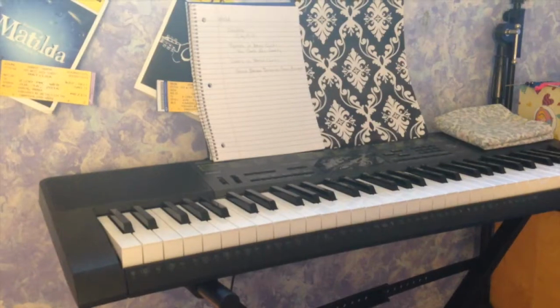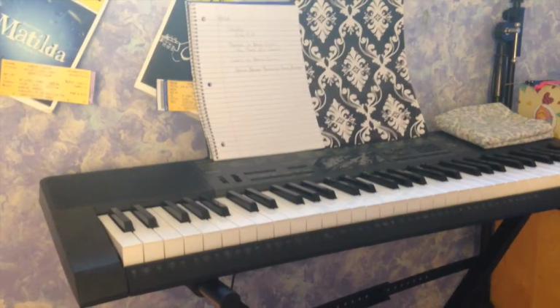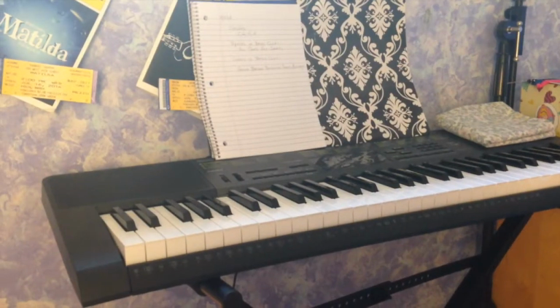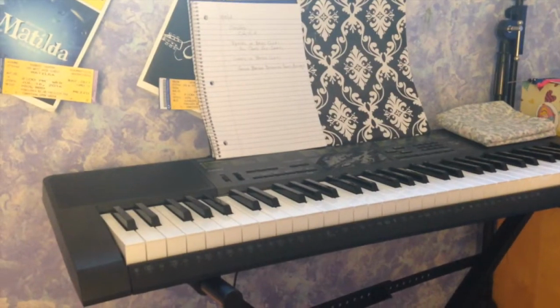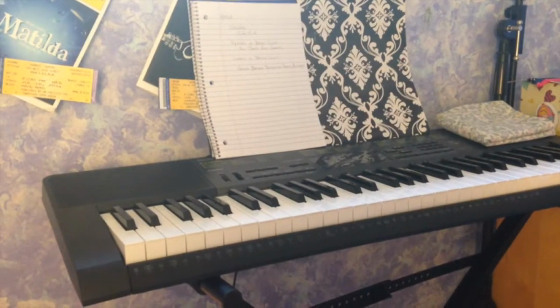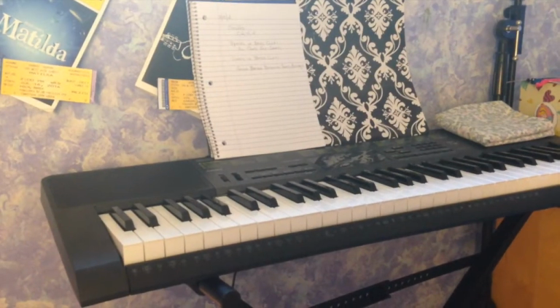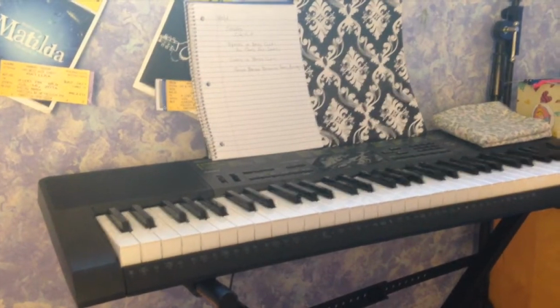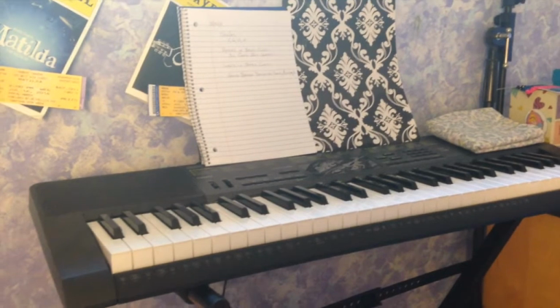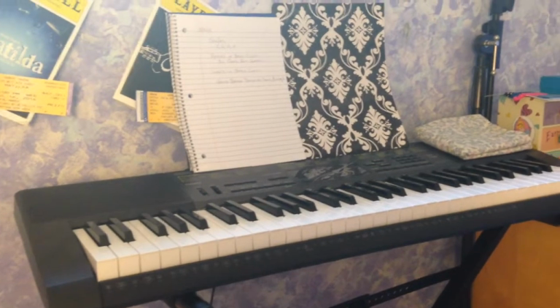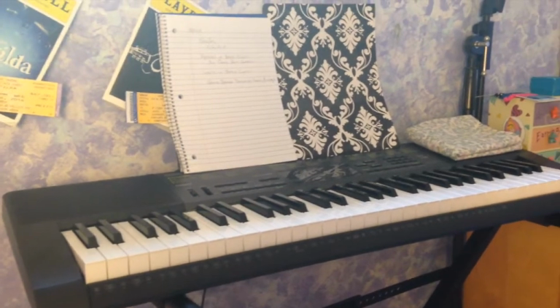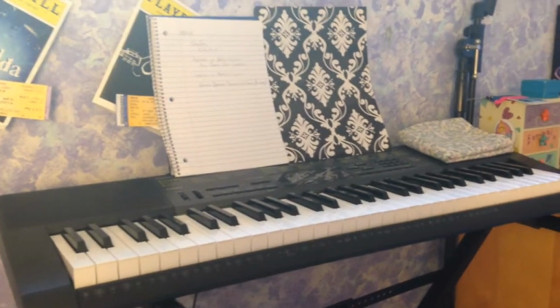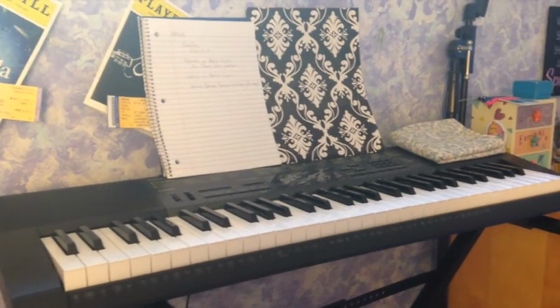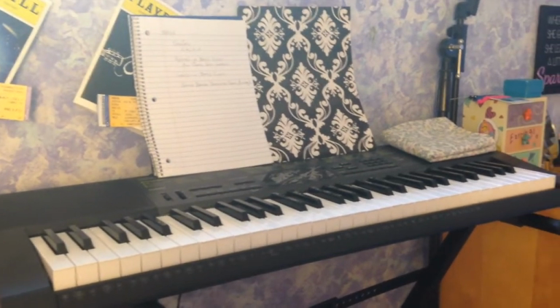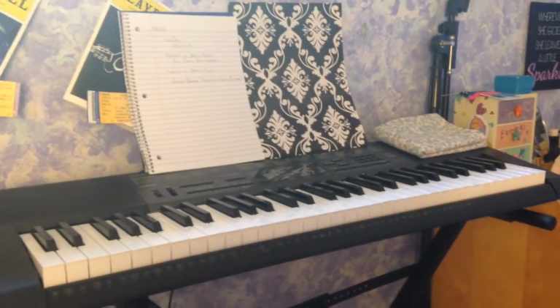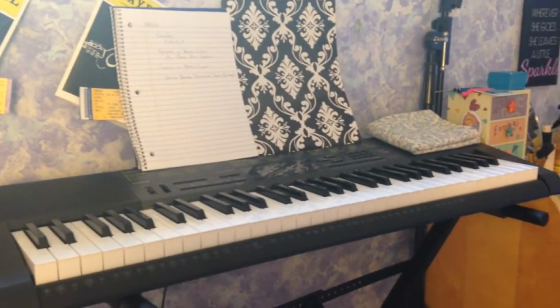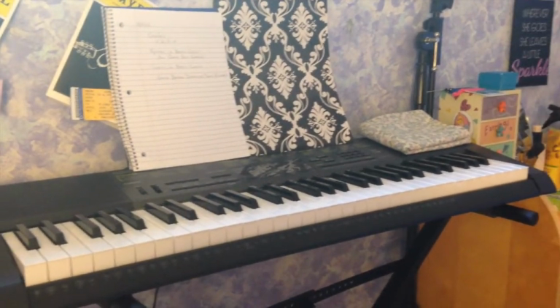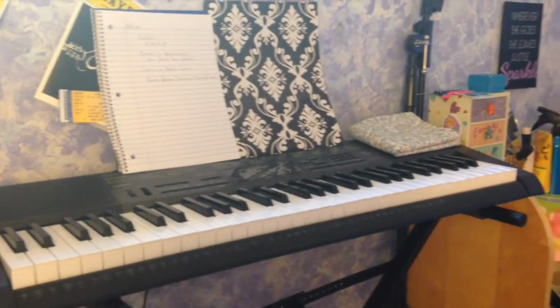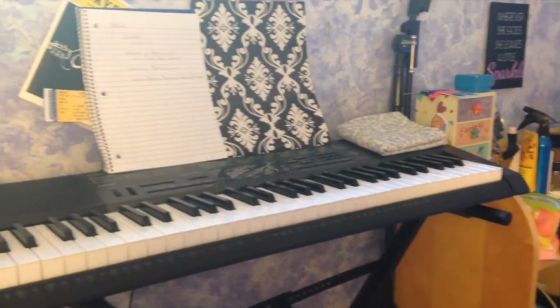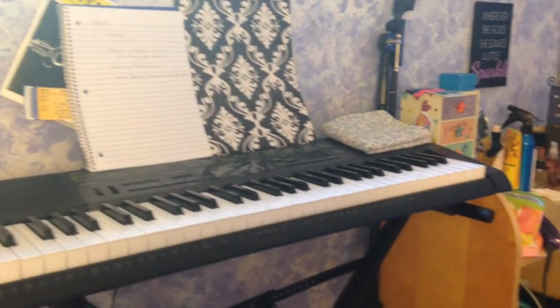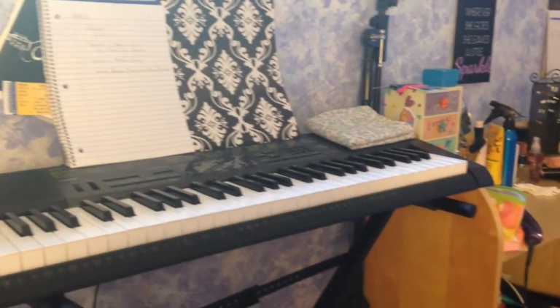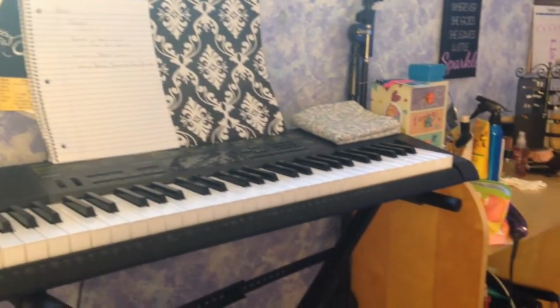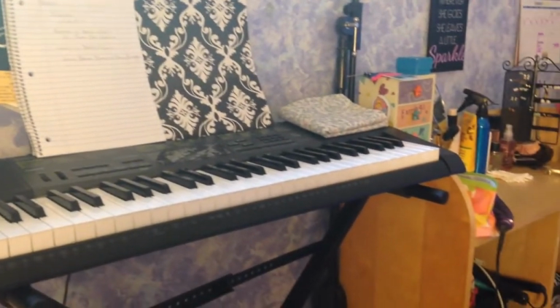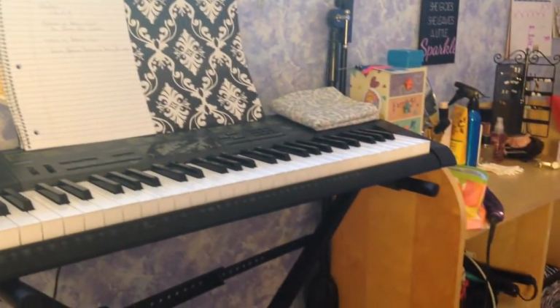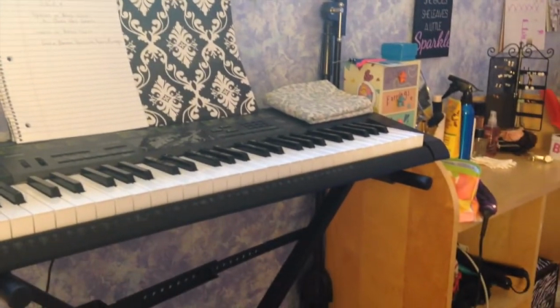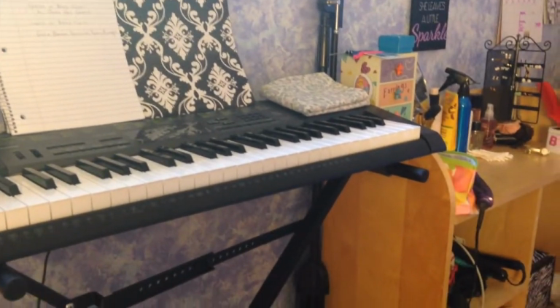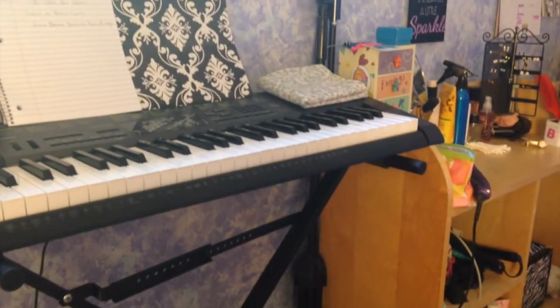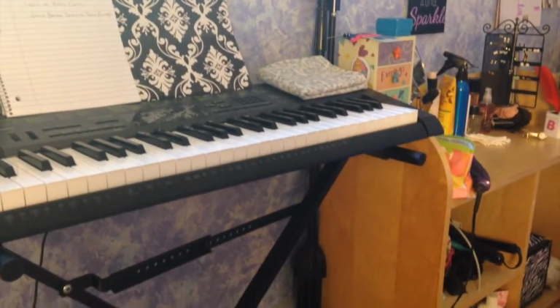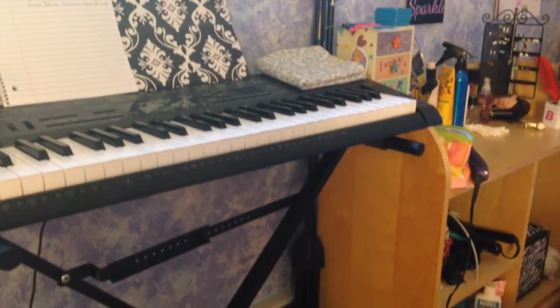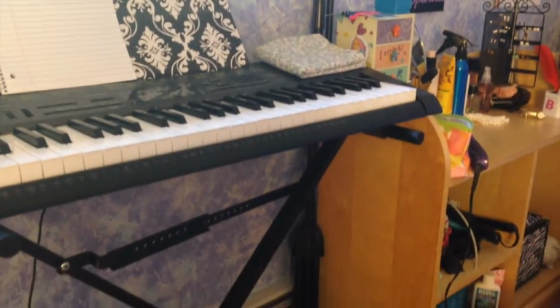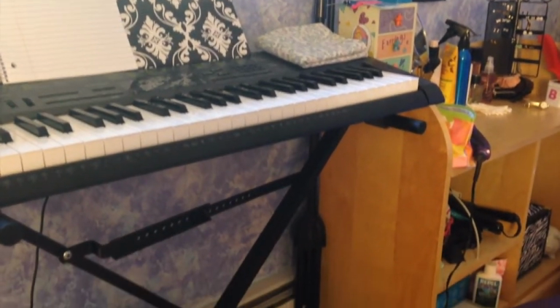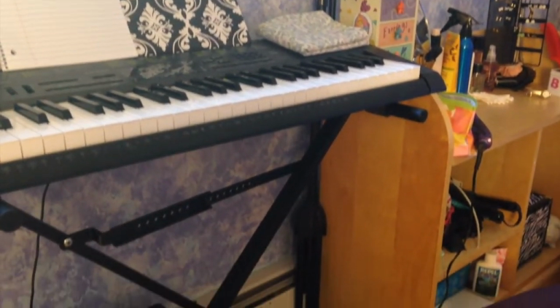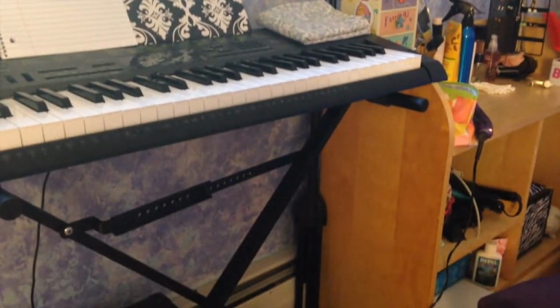Here I have my piano, which is something I enjoy so much.